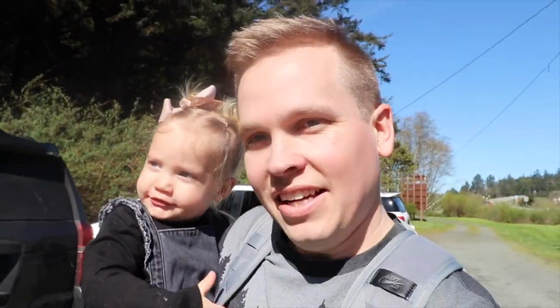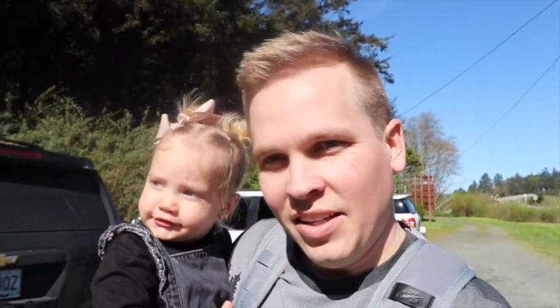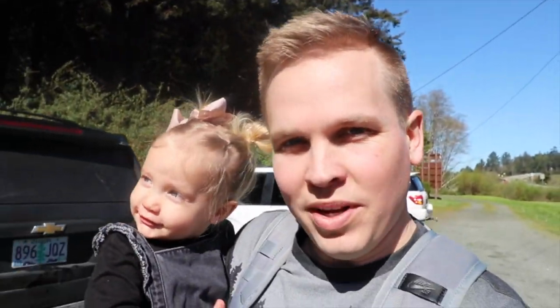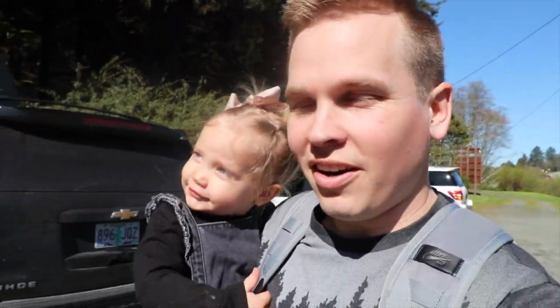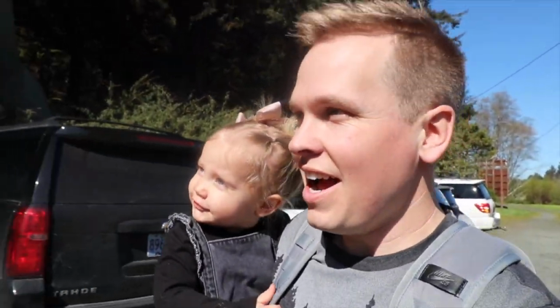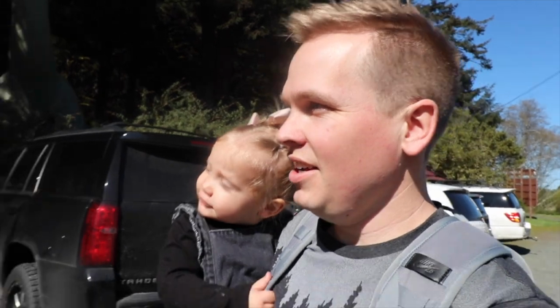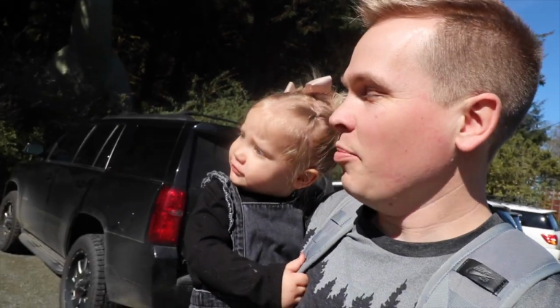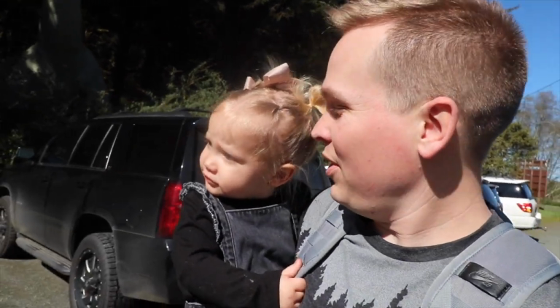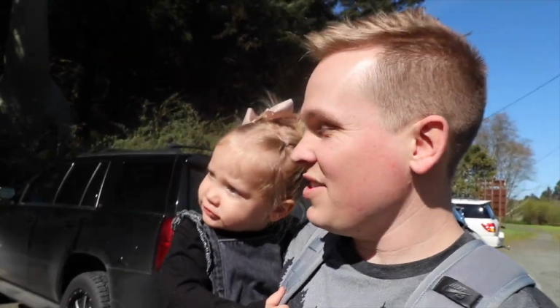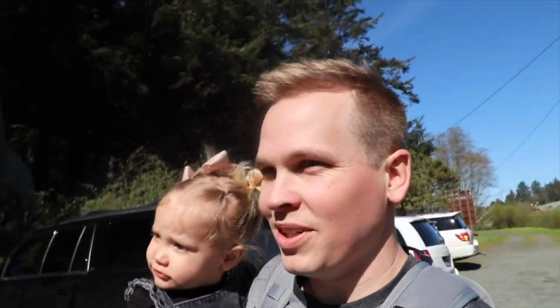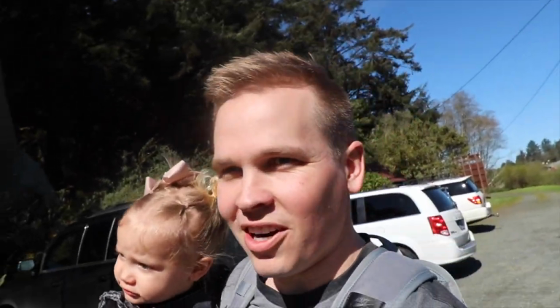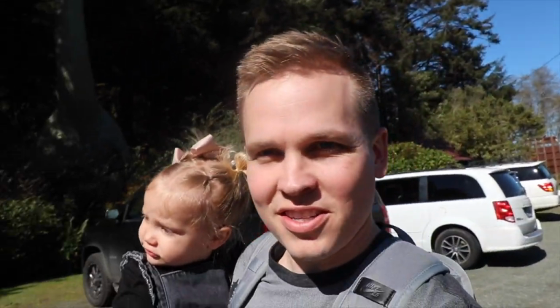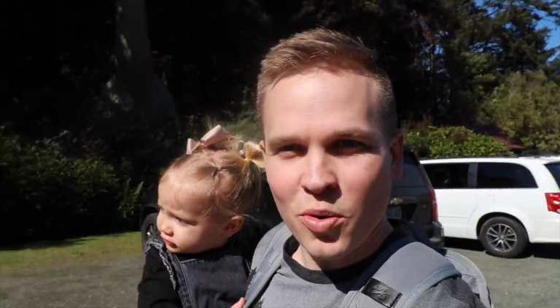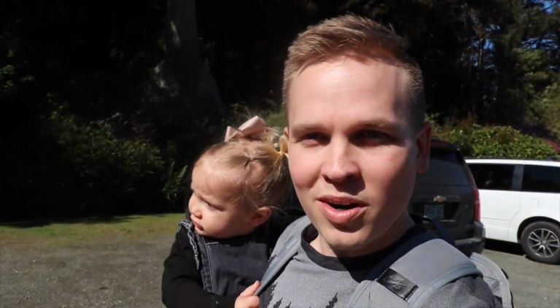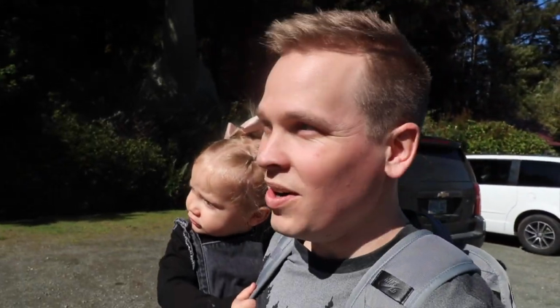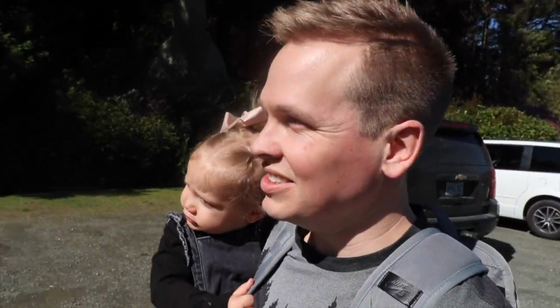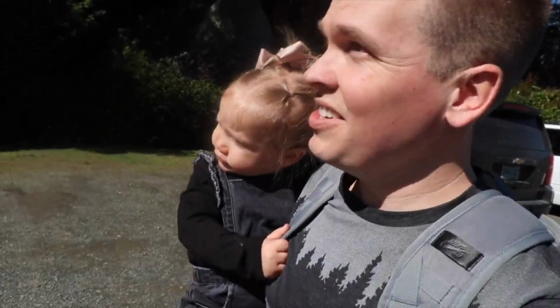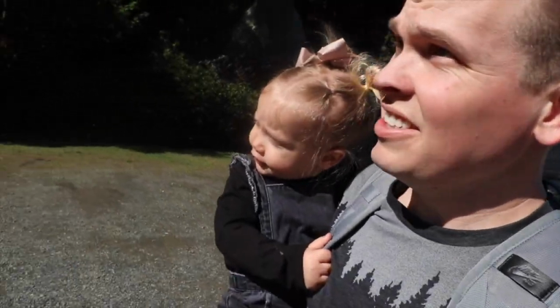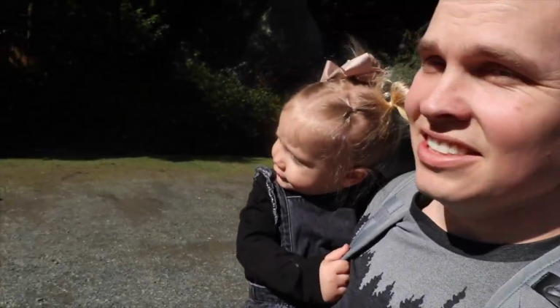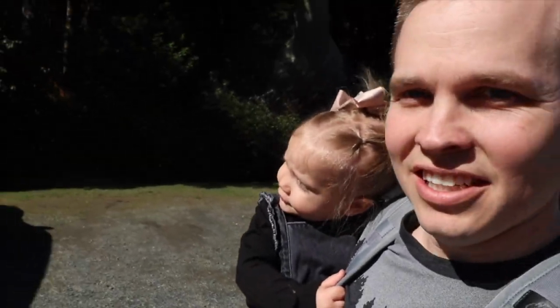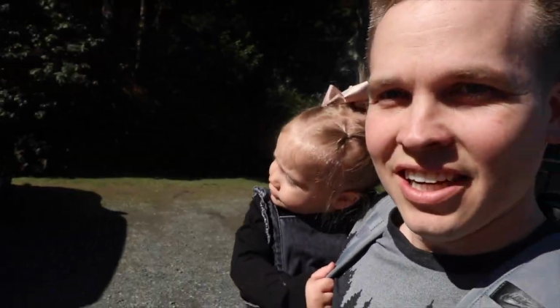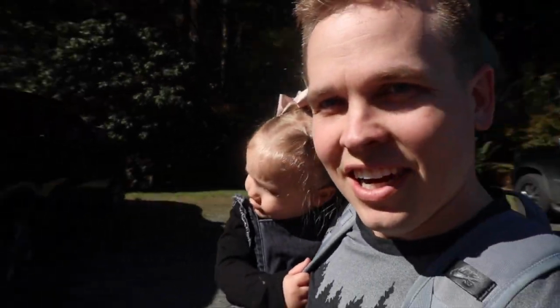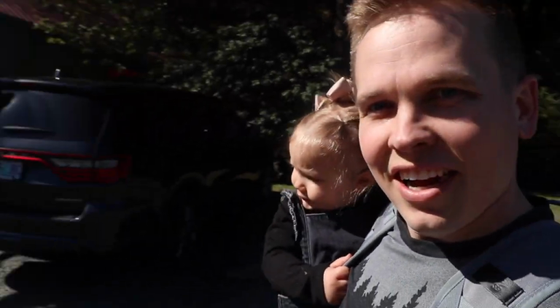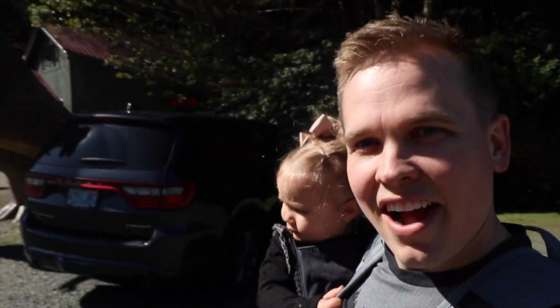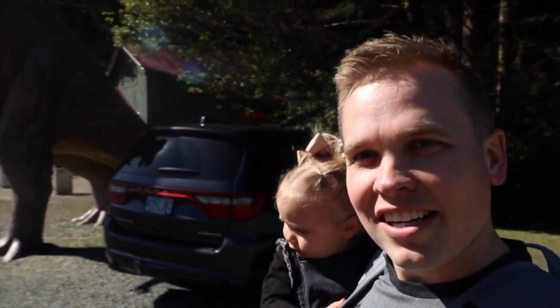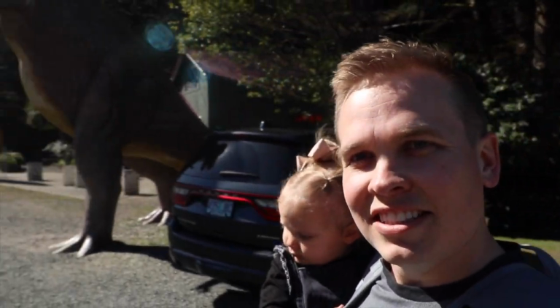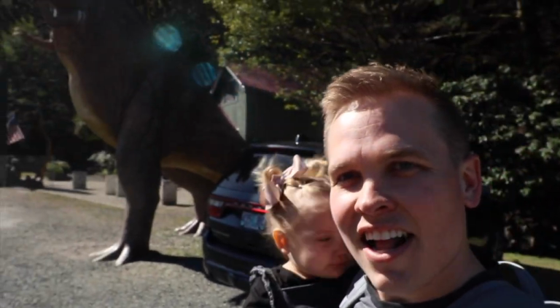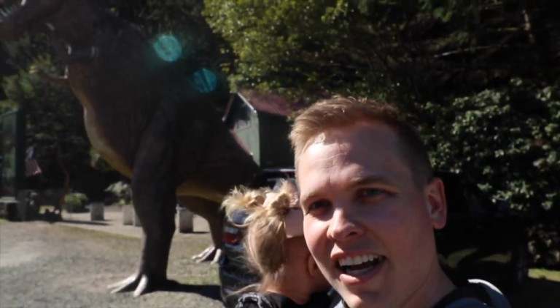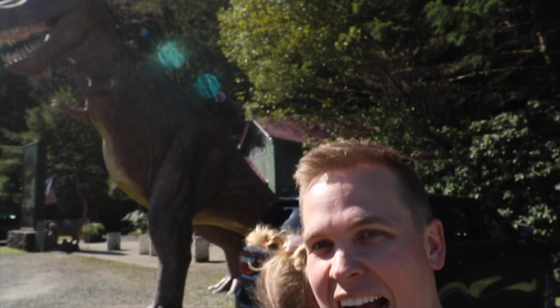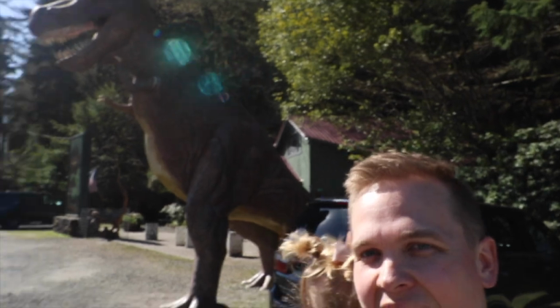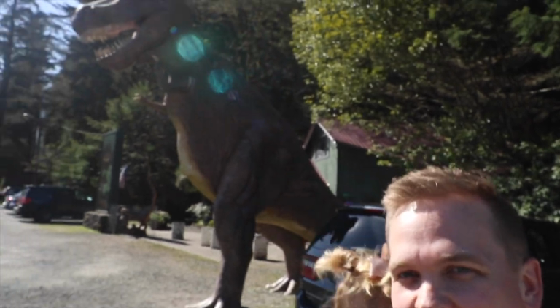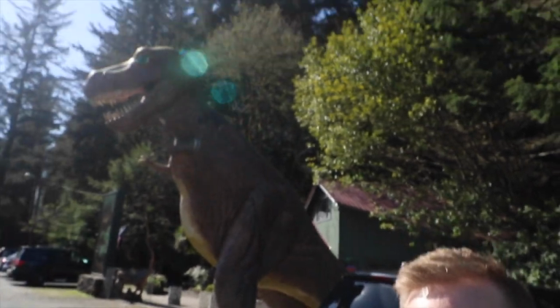Welcome to Jurassic Park! We are at the Prehistoric Gardens on the 101. You guys are coming to see the picture of you. It says T-Rex — it is a T-Rex!